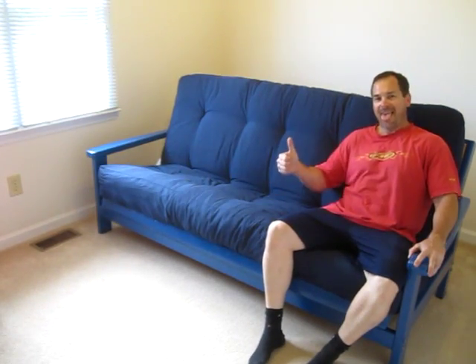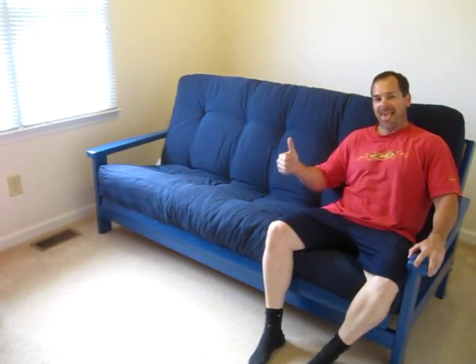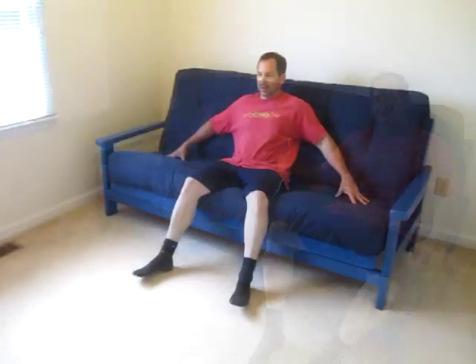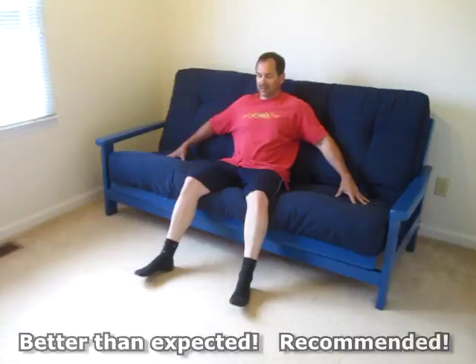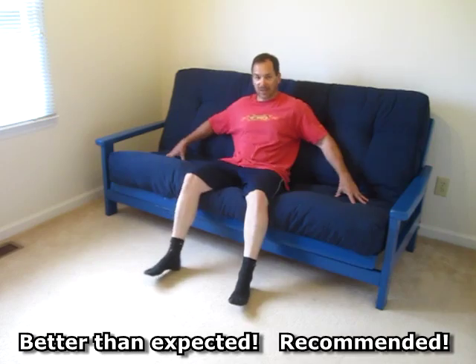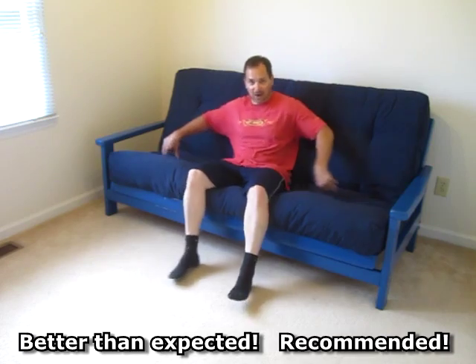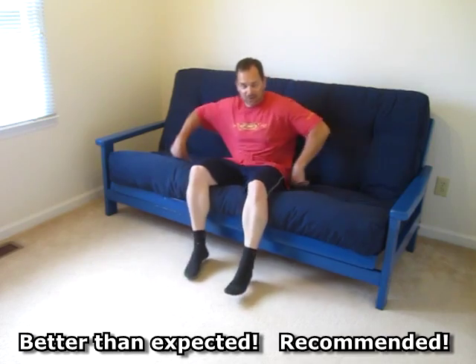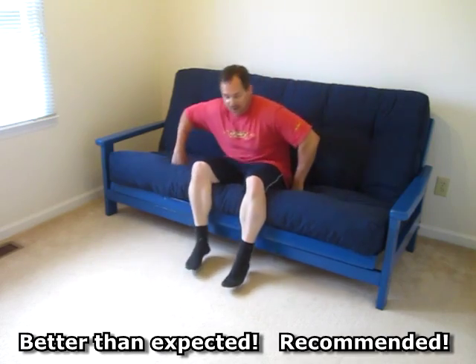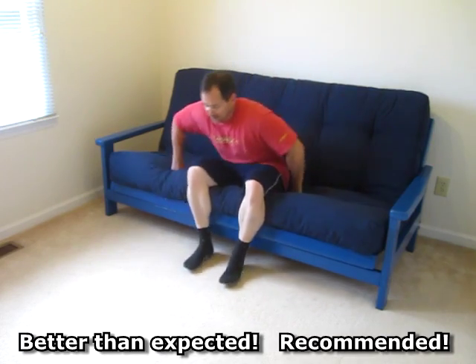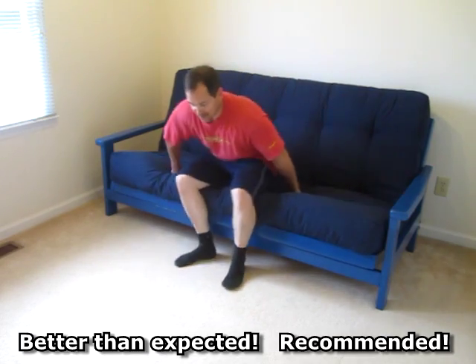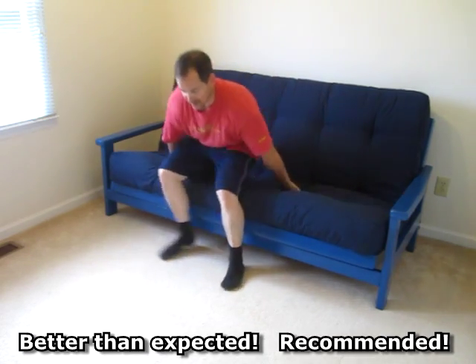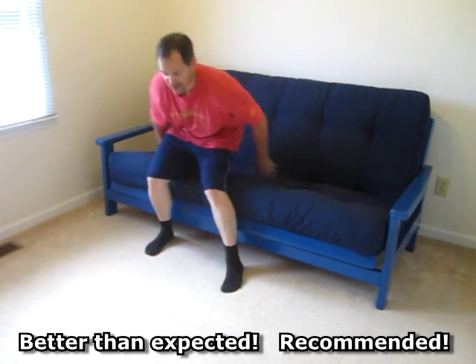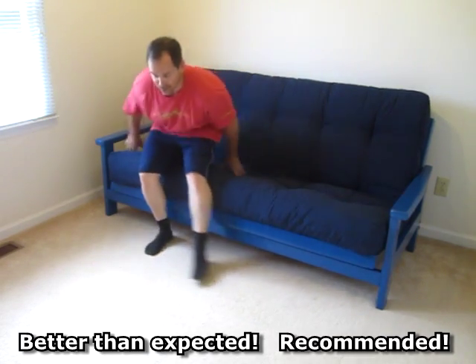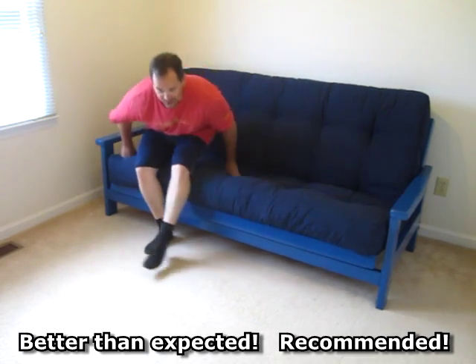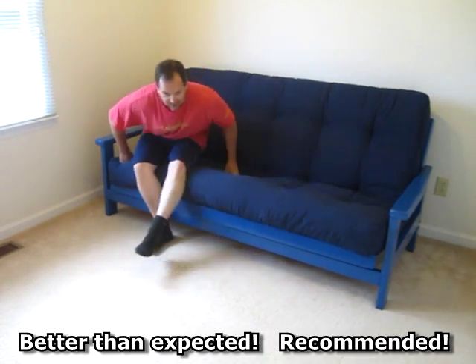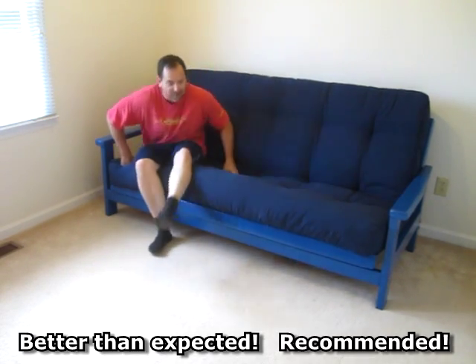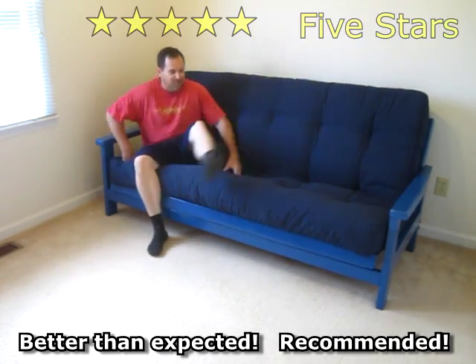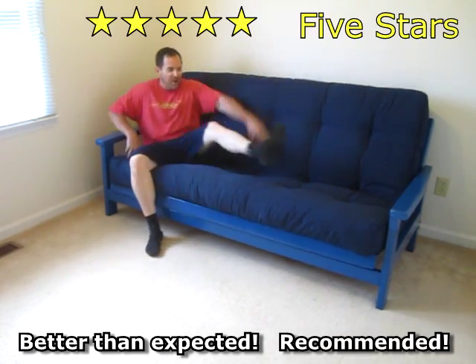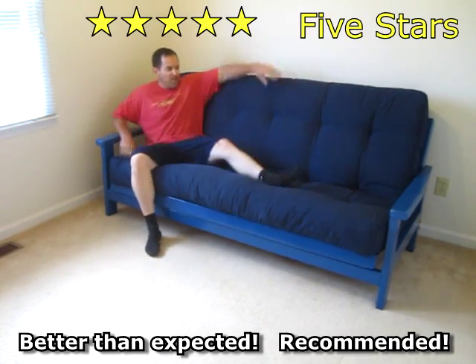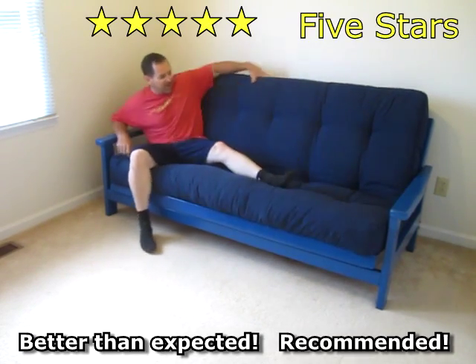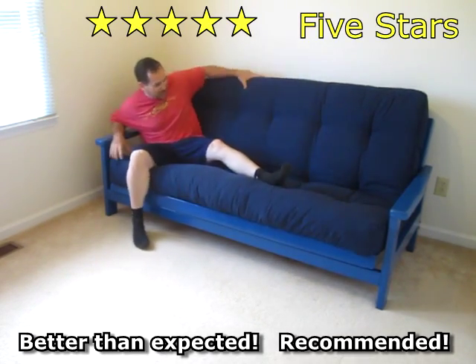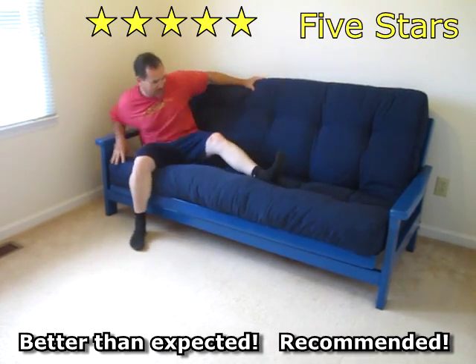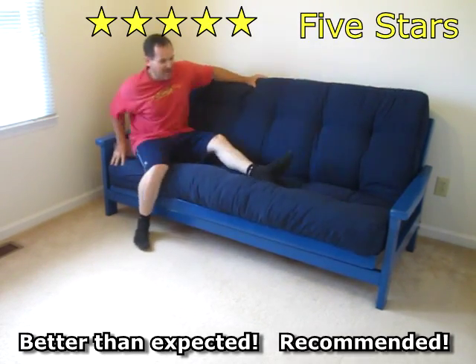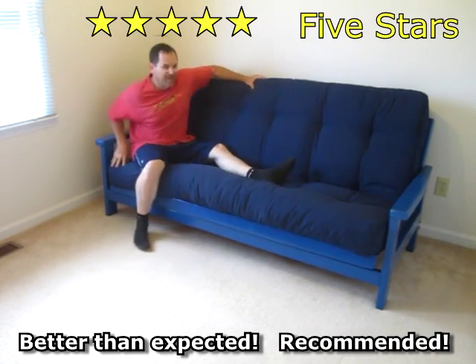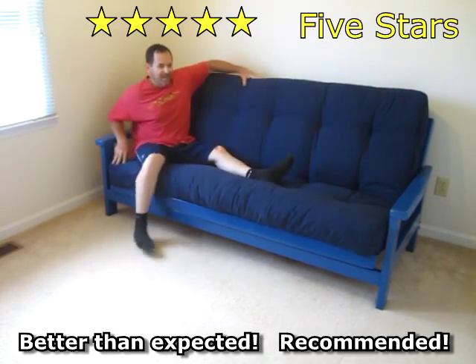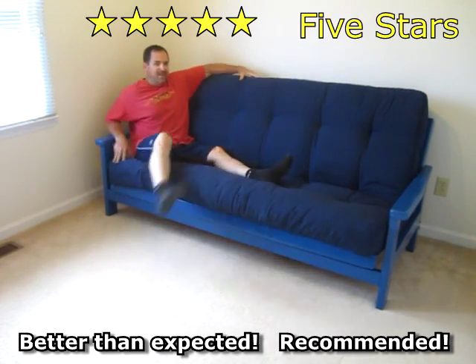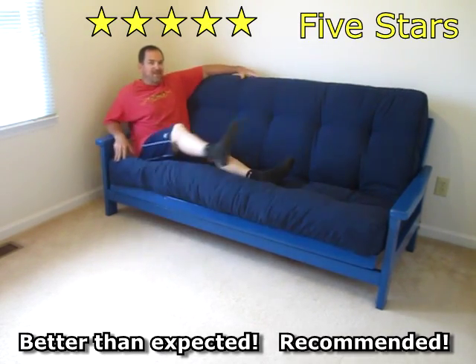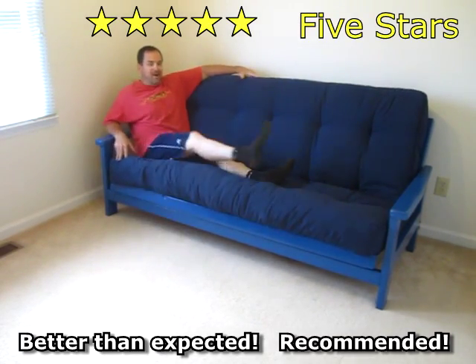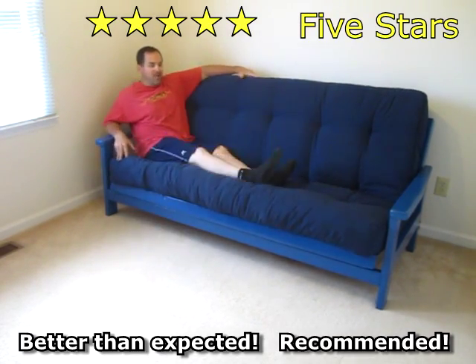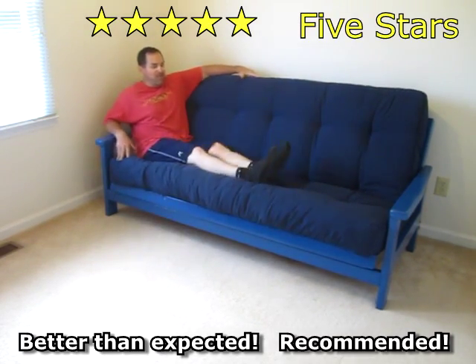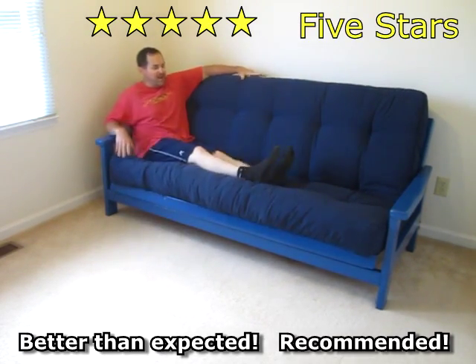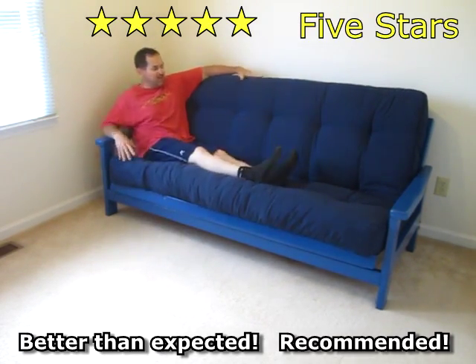As a couch it's super comfortable. It's way more comfortable than my old mattress.